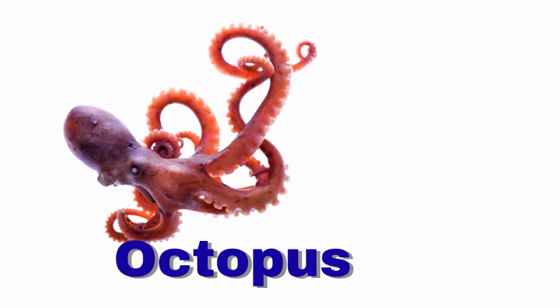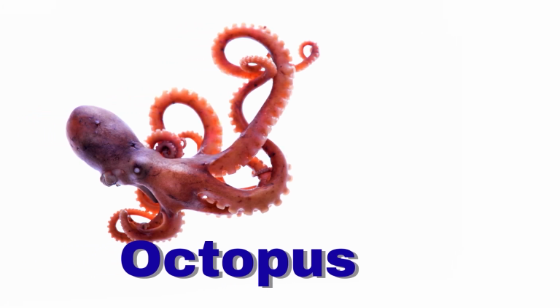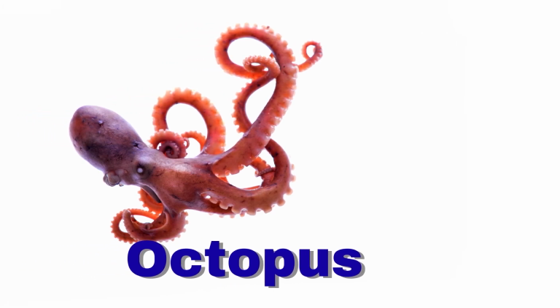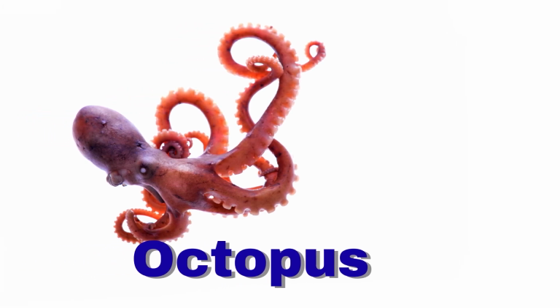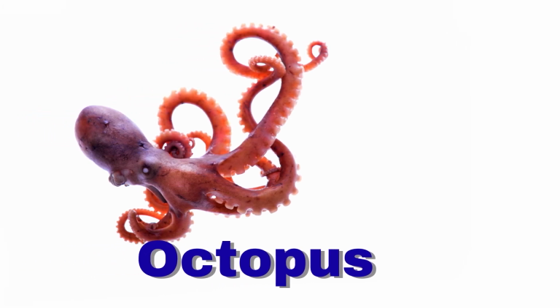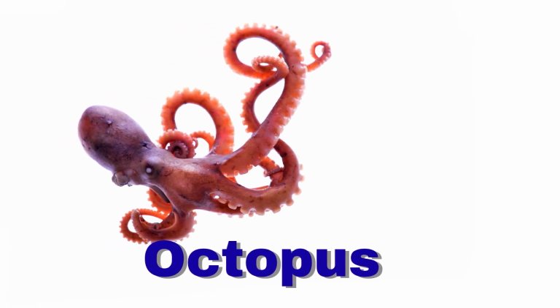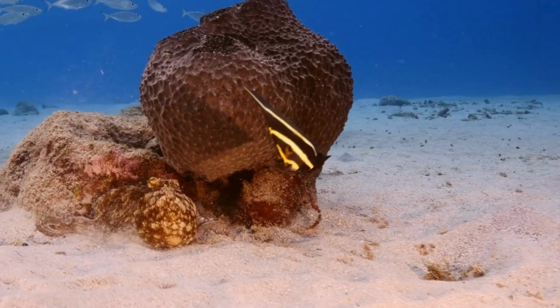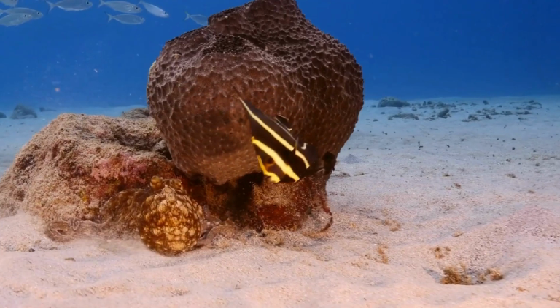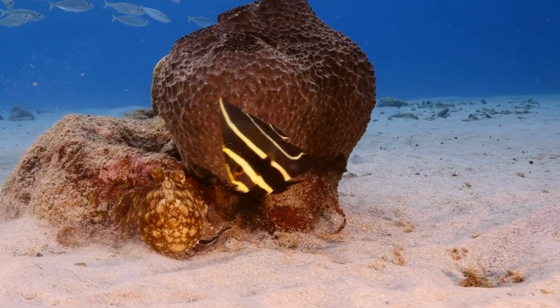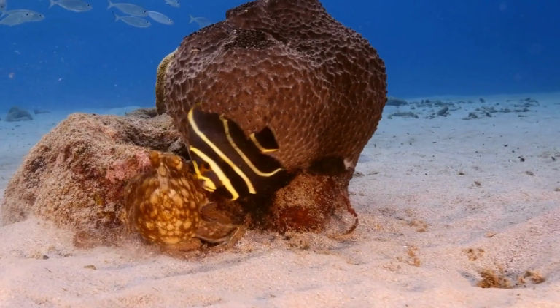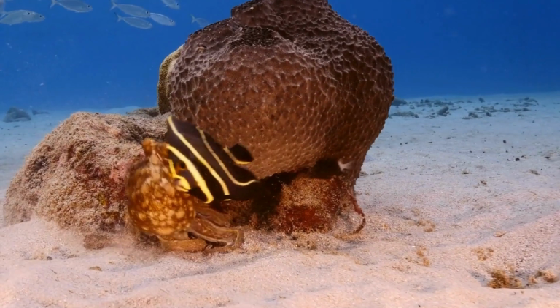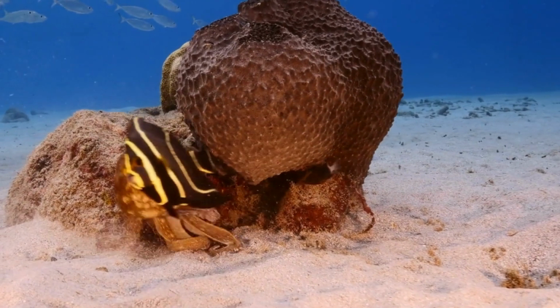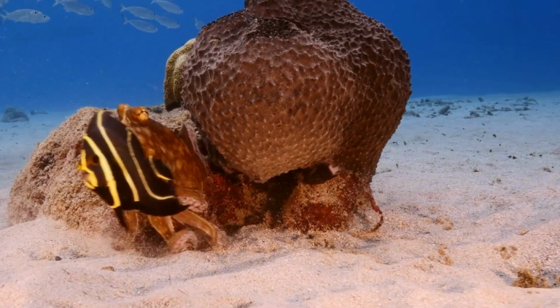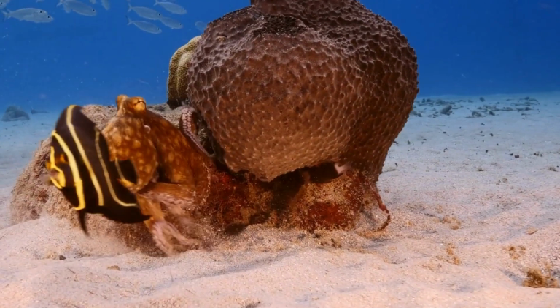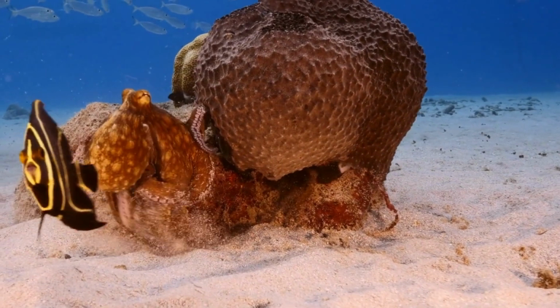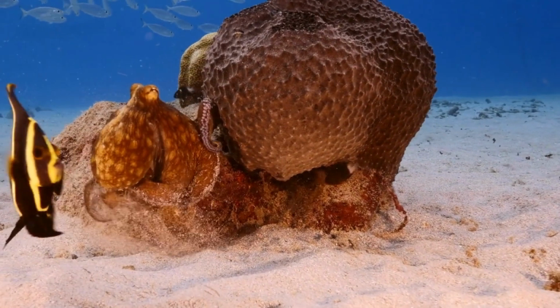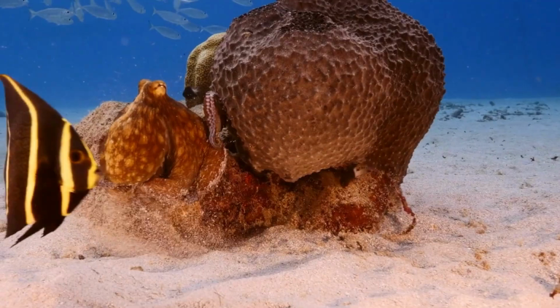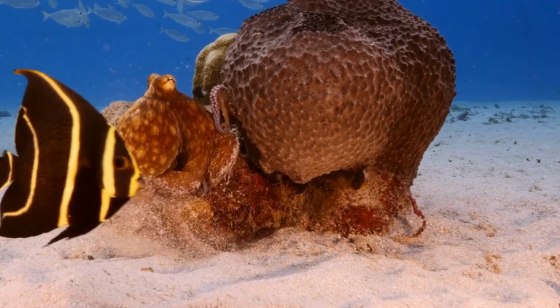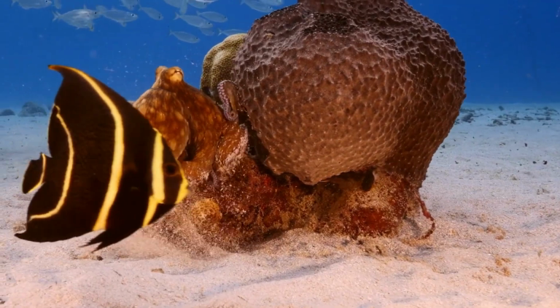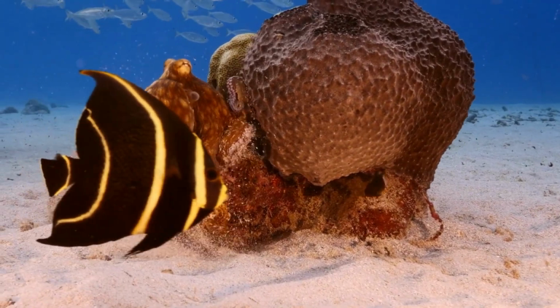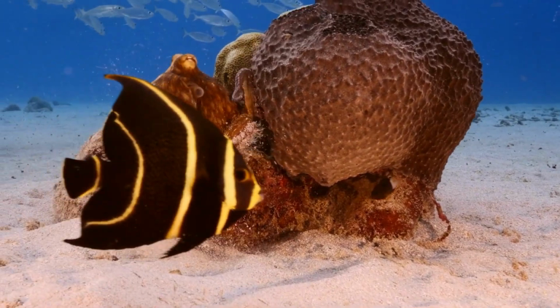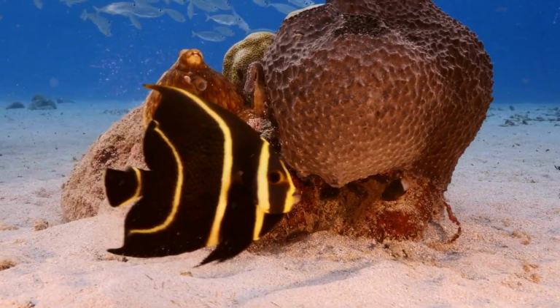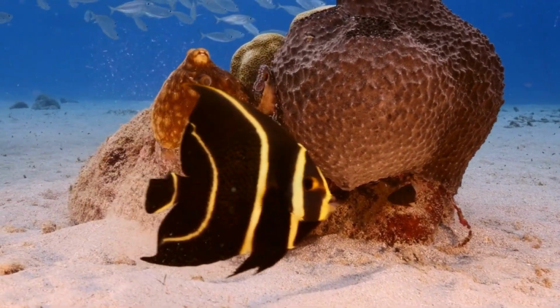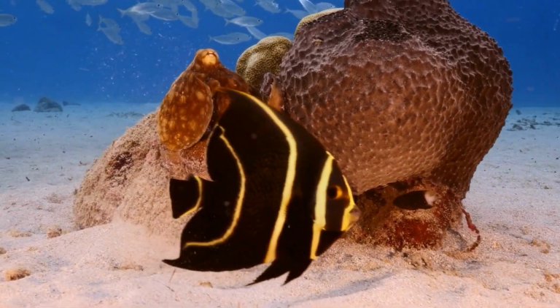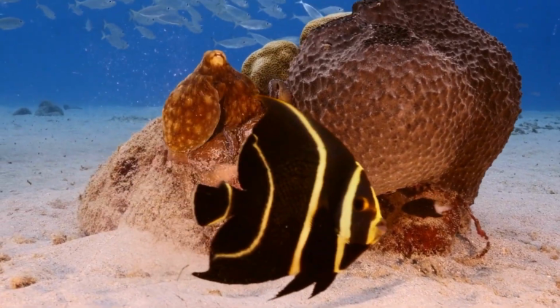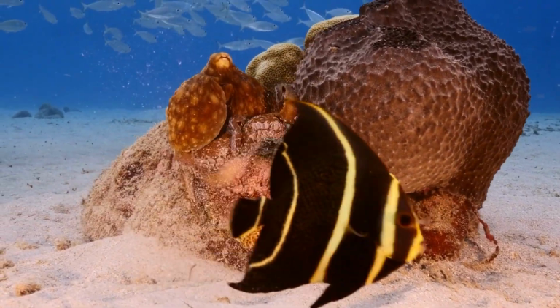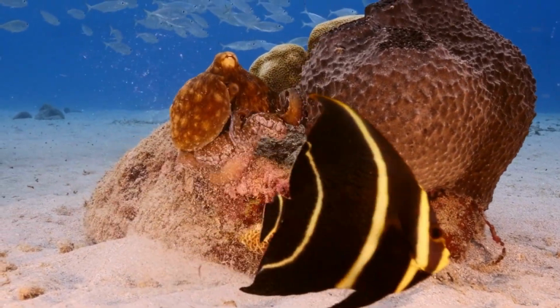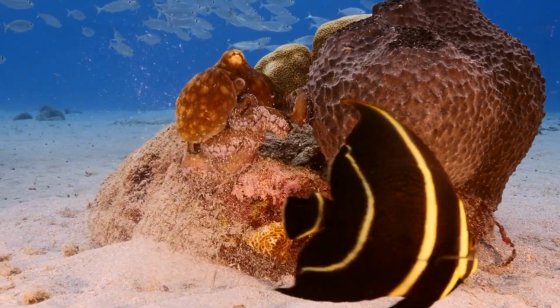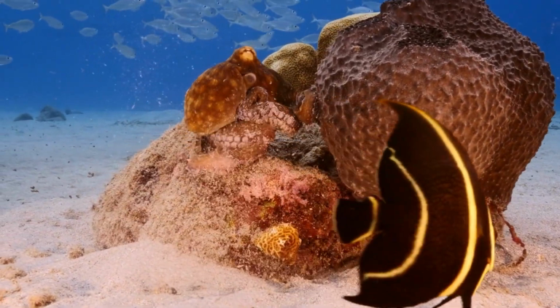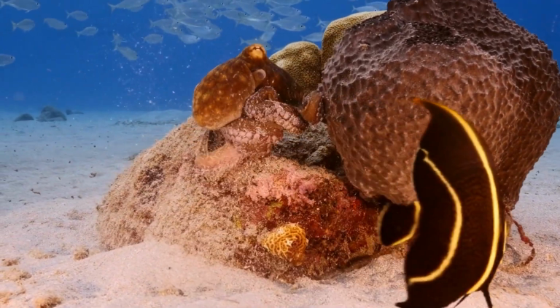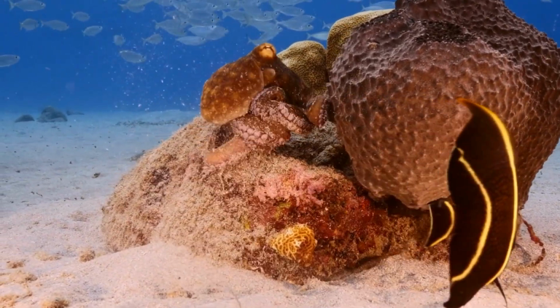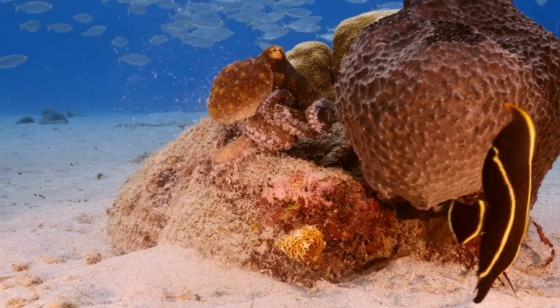Octopus. An octopus has eight arms. It can squirt ink to hide.